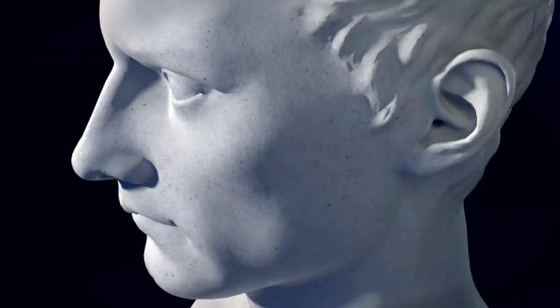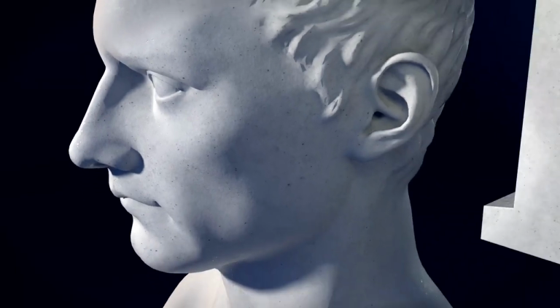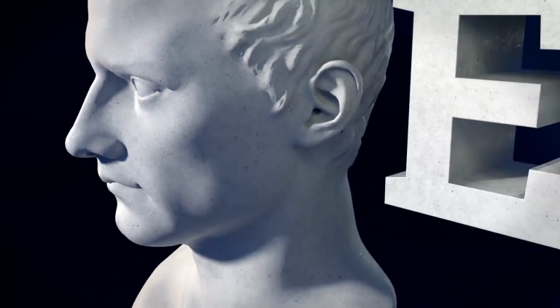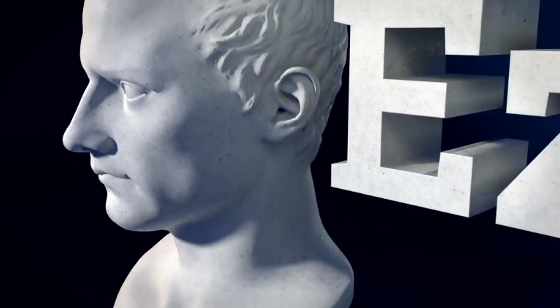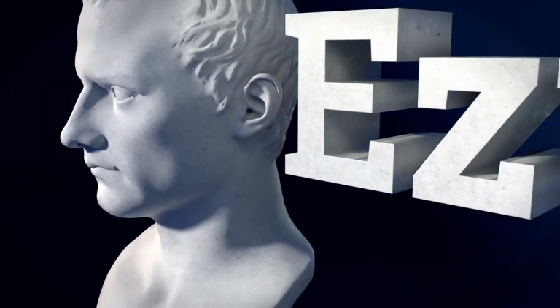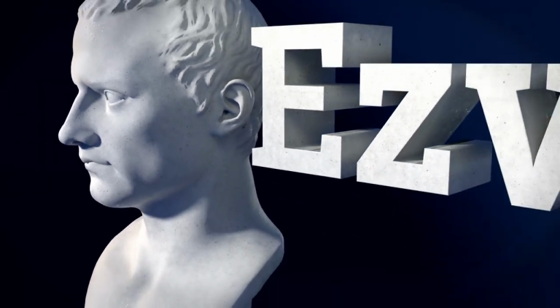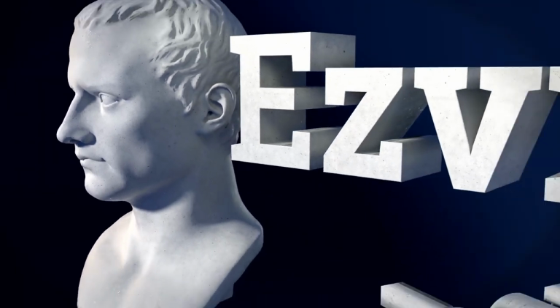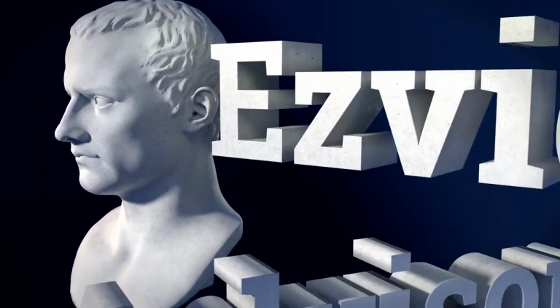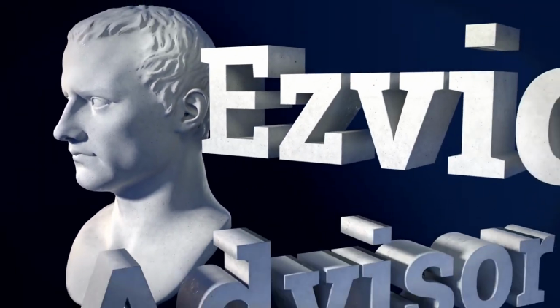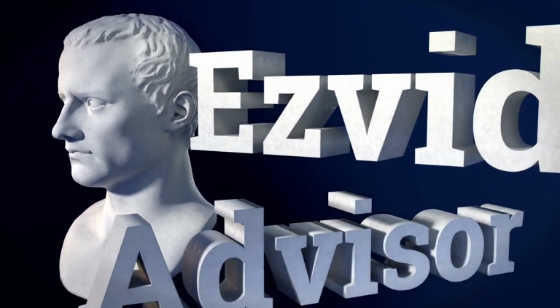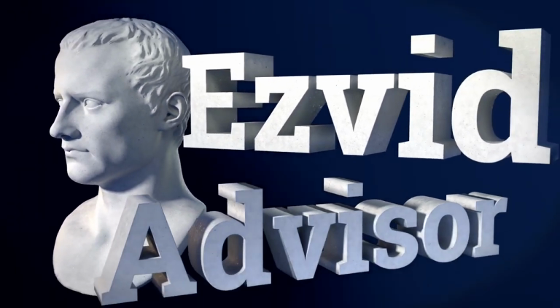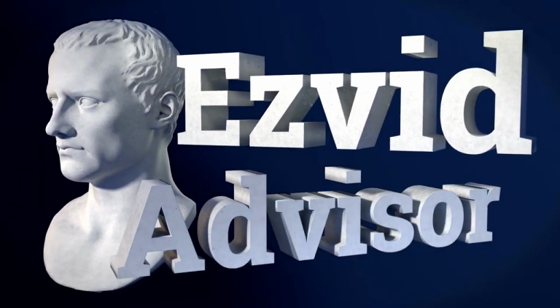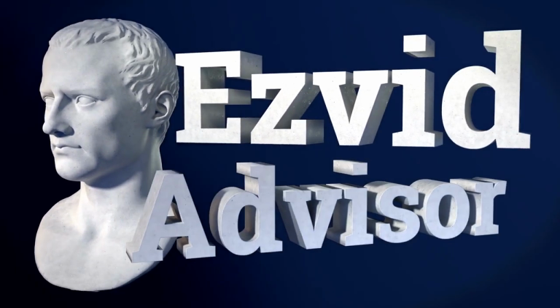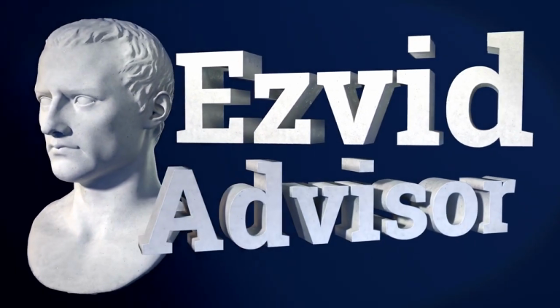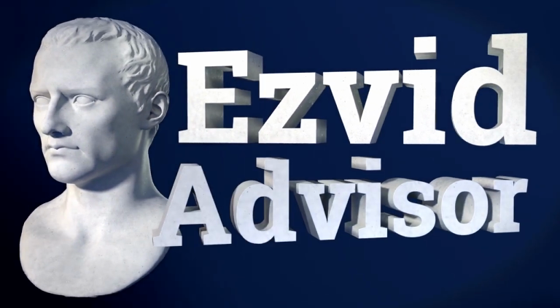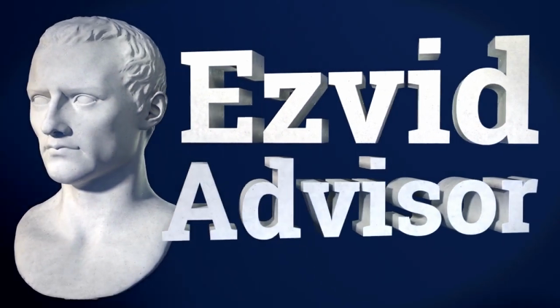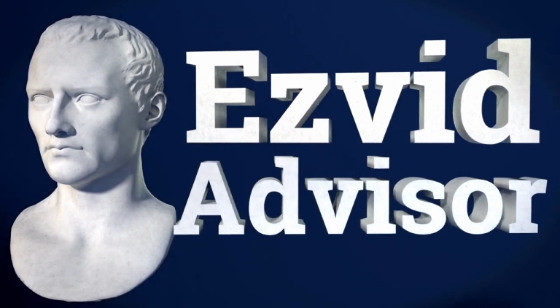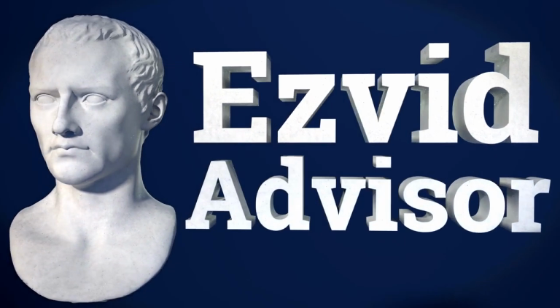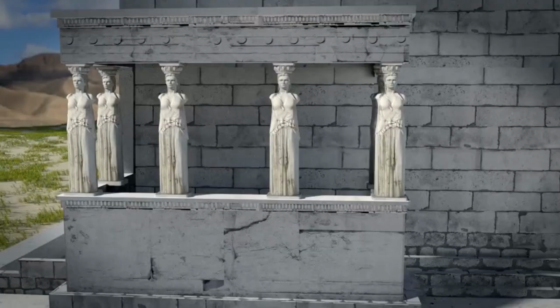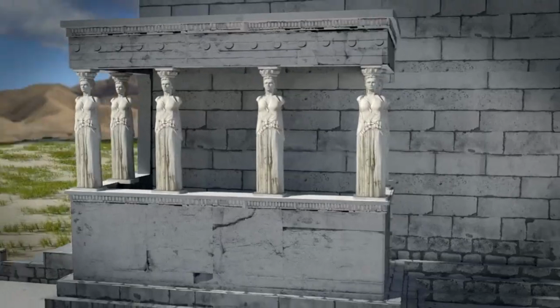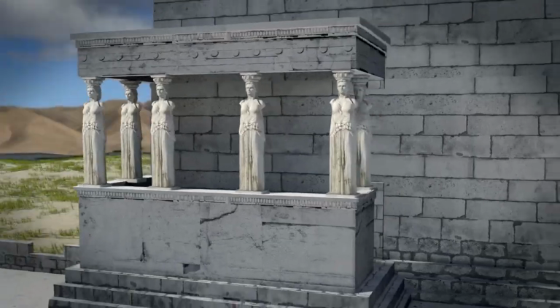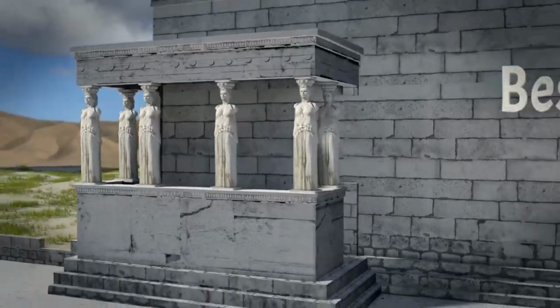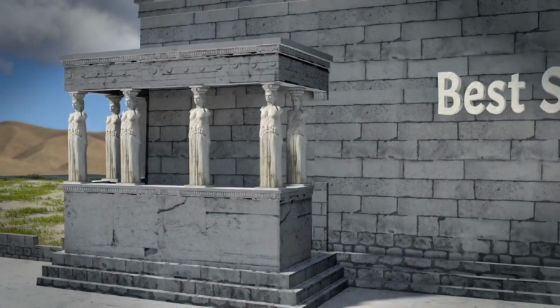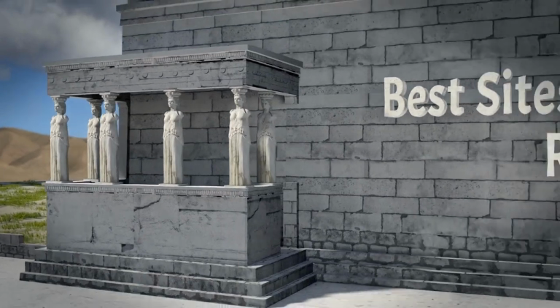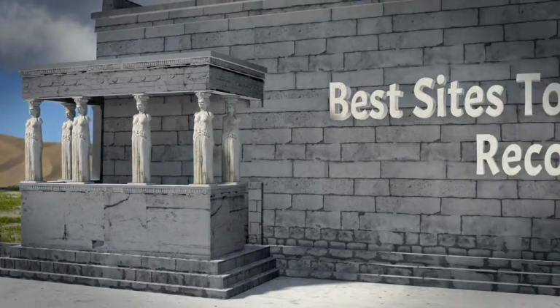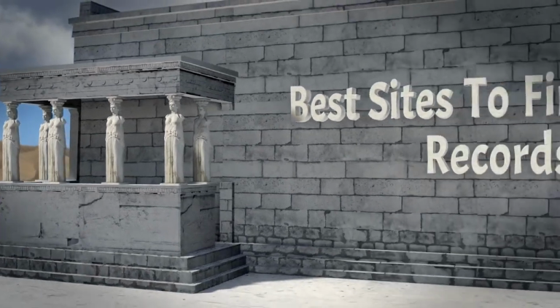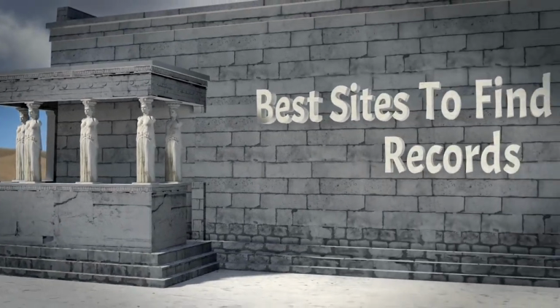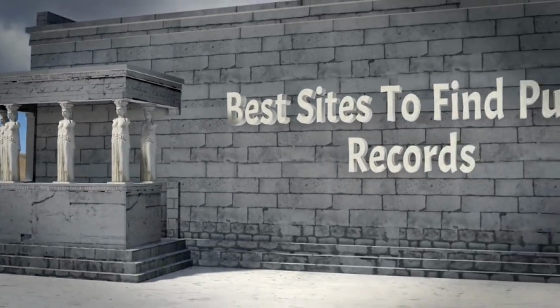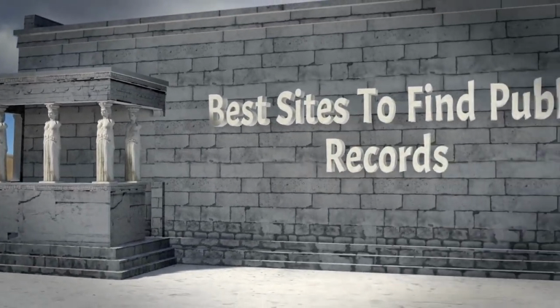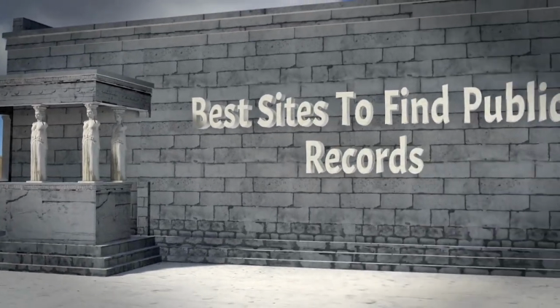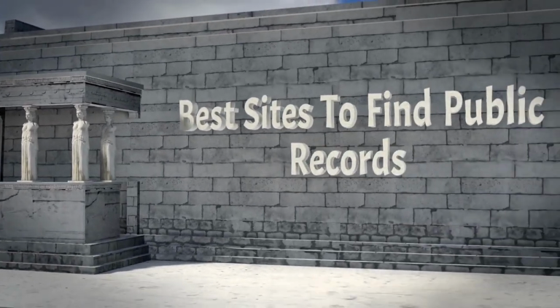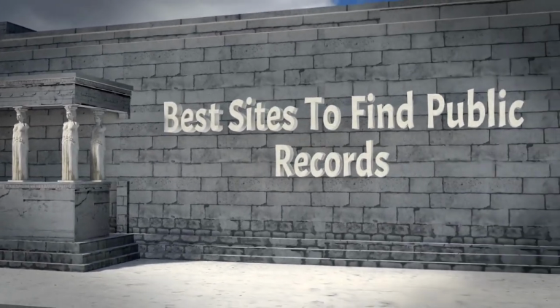EasyVid Advisor presents the best sites to find public records. Let's get quacking with the list.